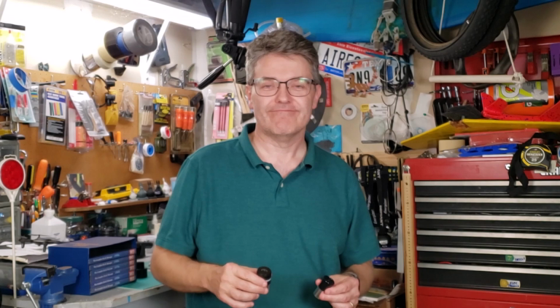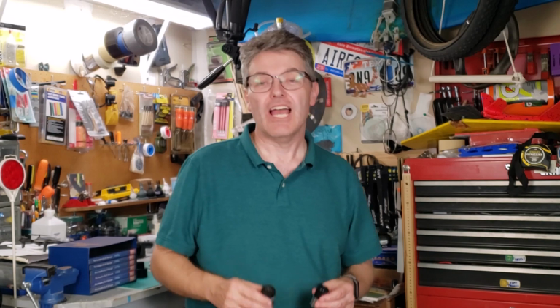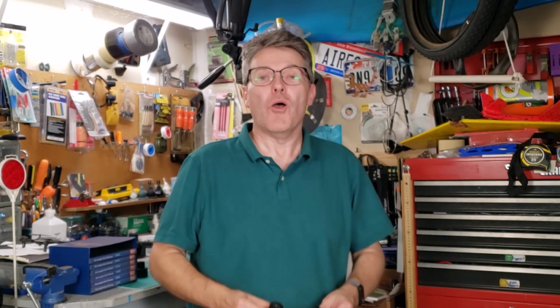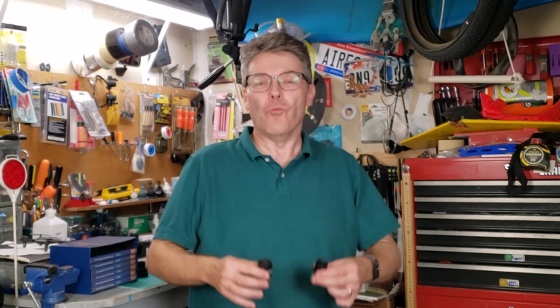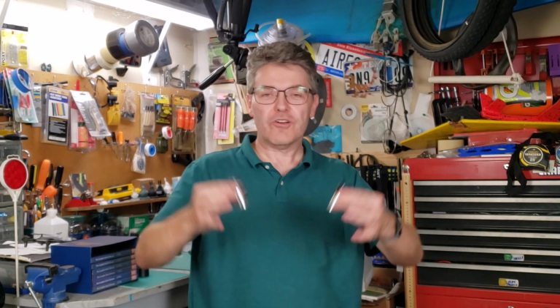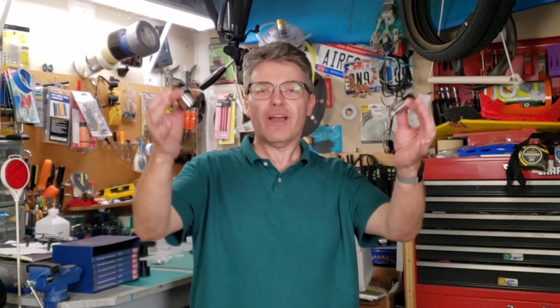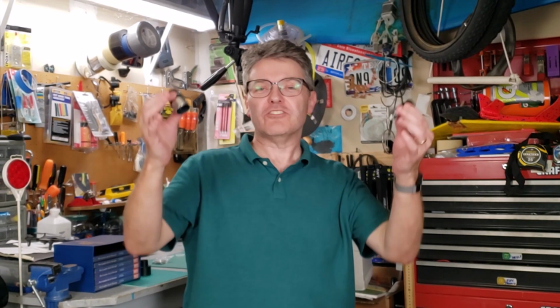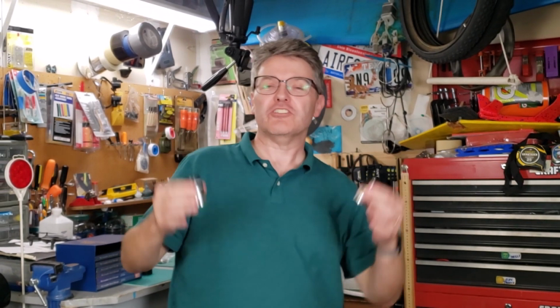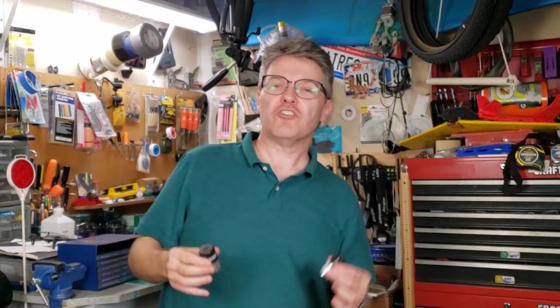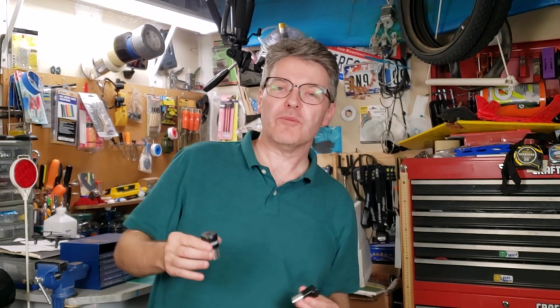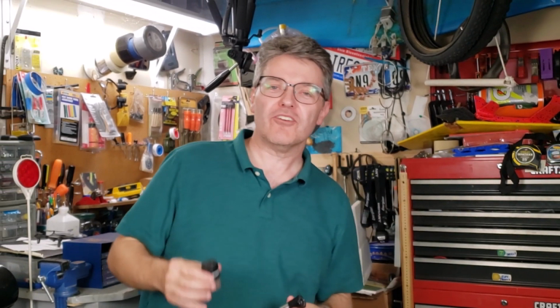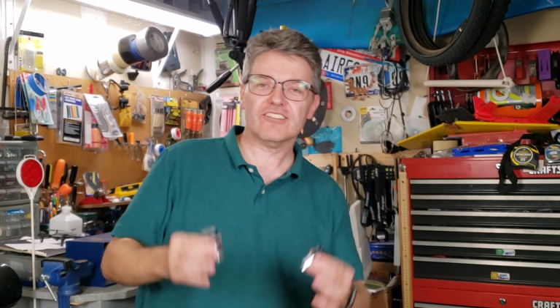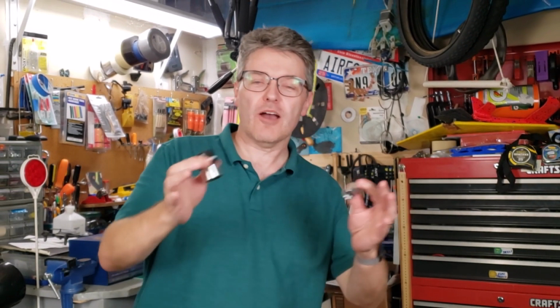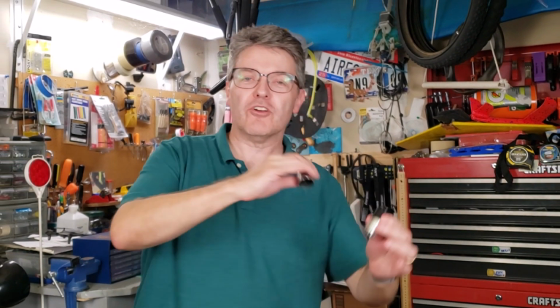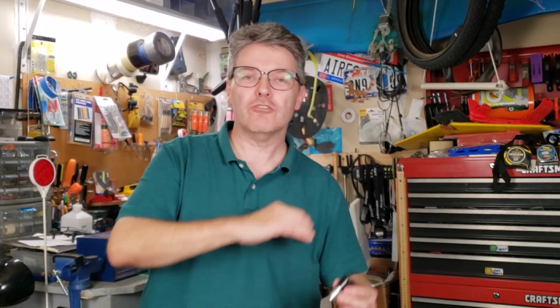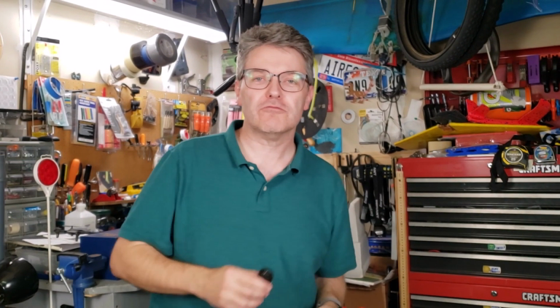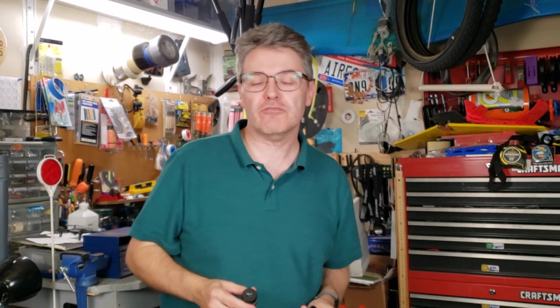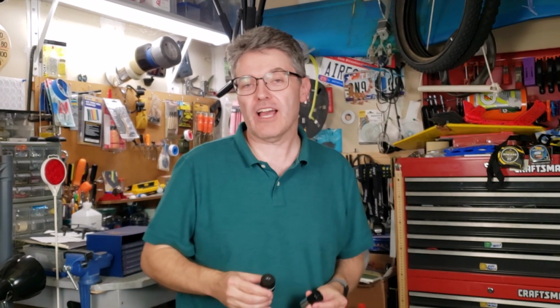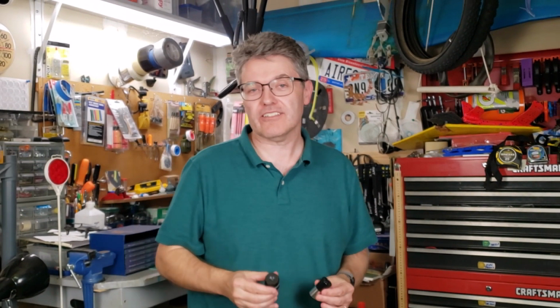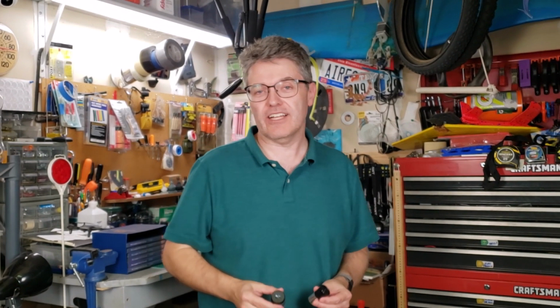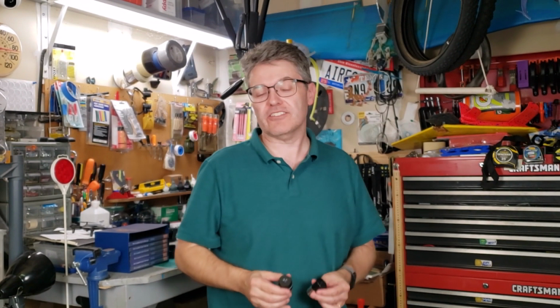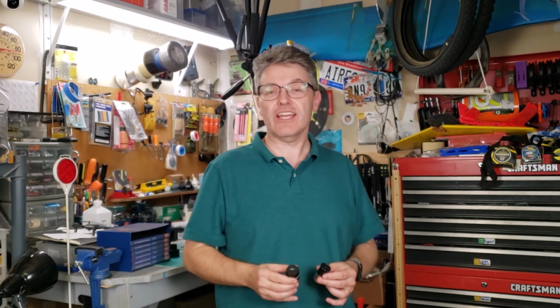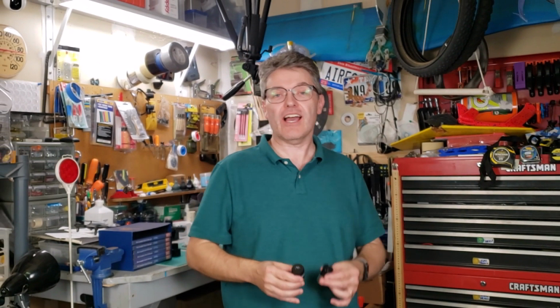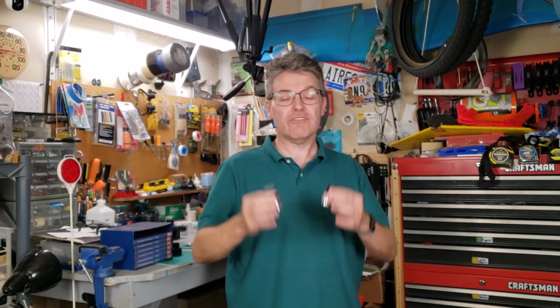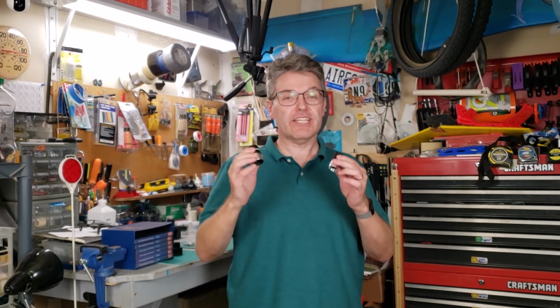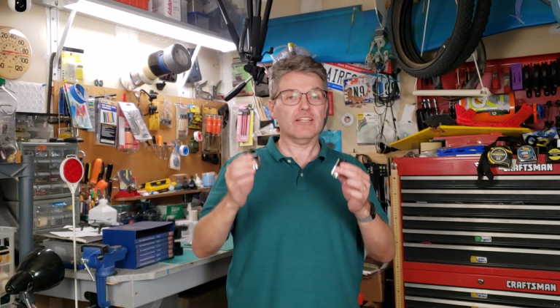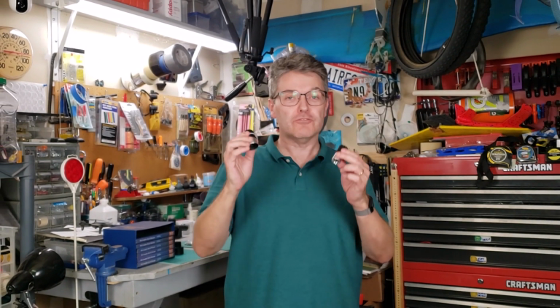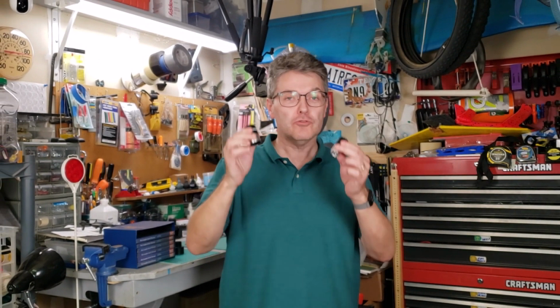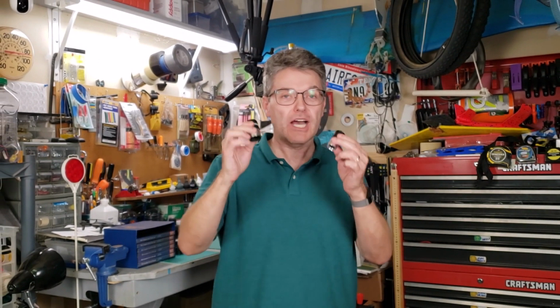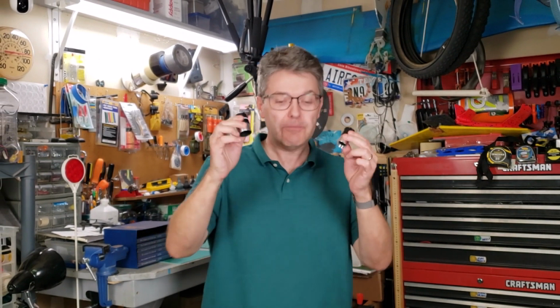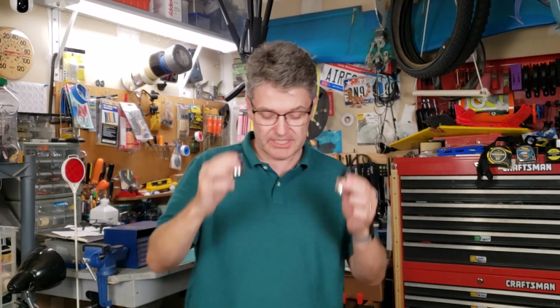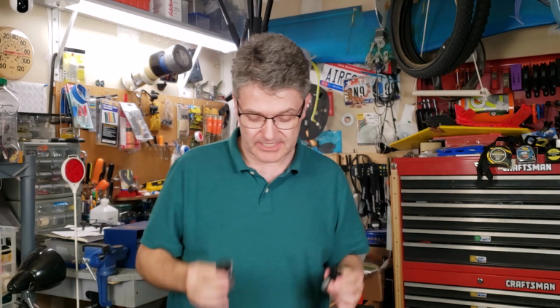Welcome back to the Astronomy Garage. I'm your host, Reflector. Today I have a tale of two eyepieces.